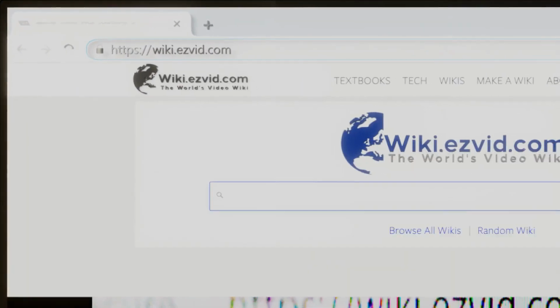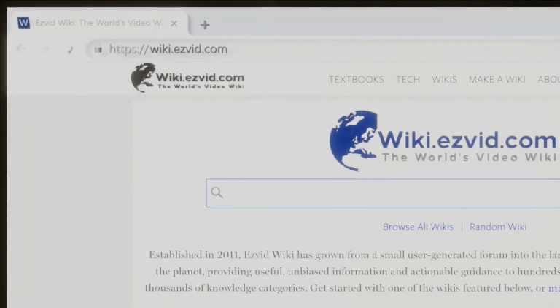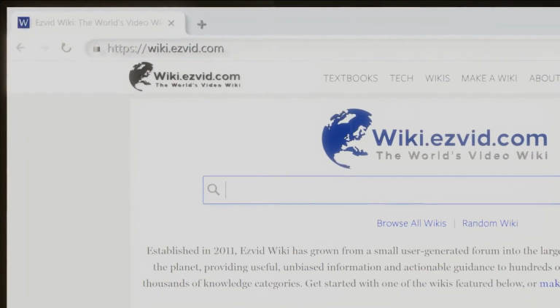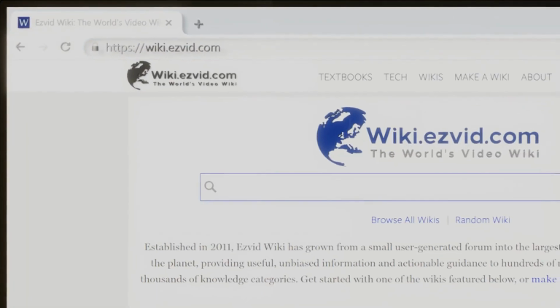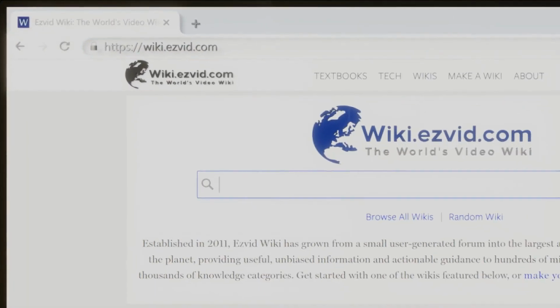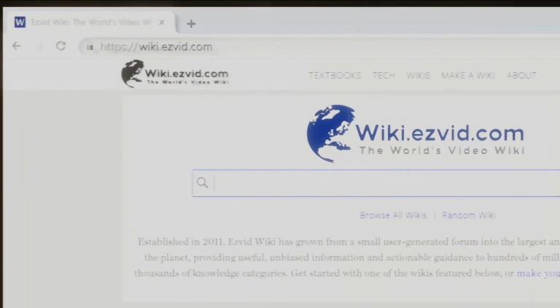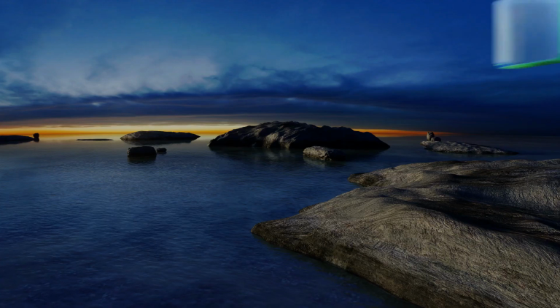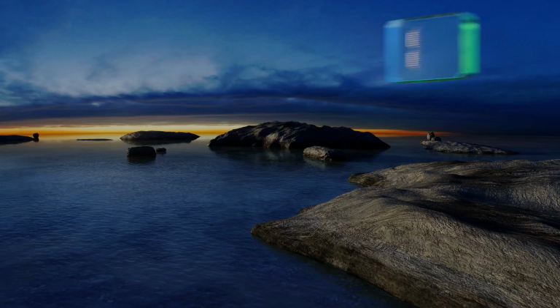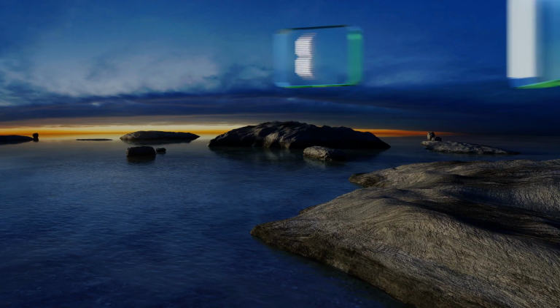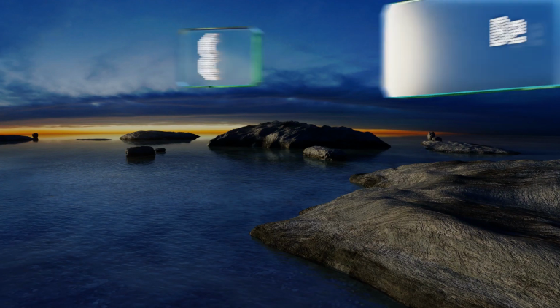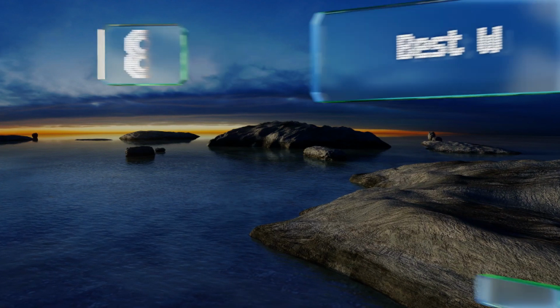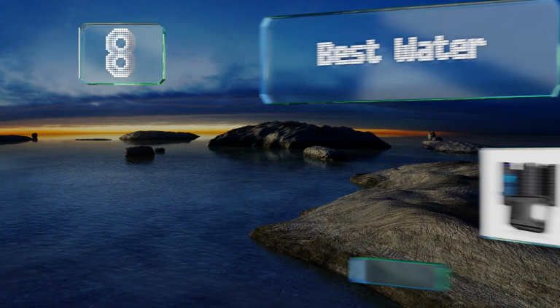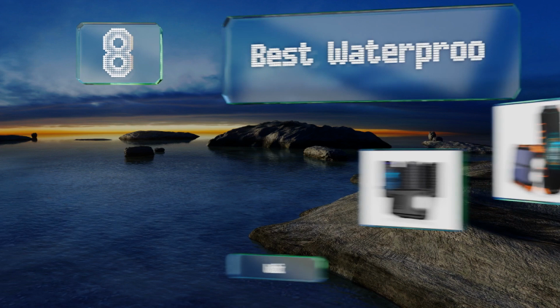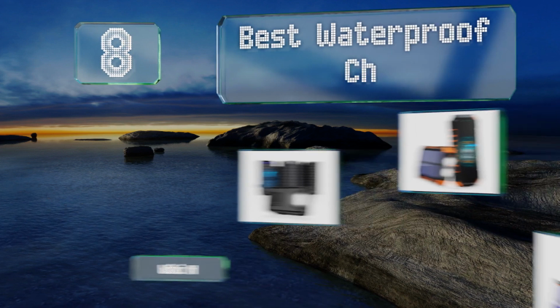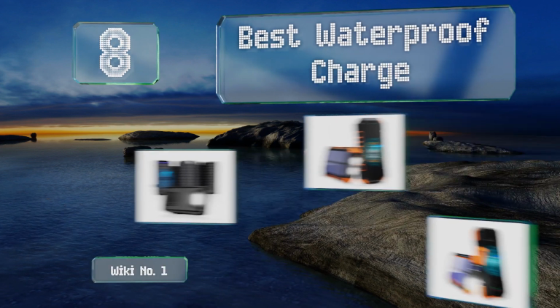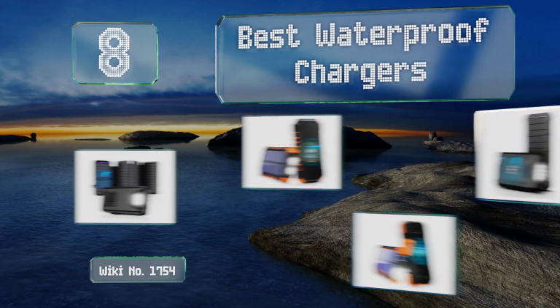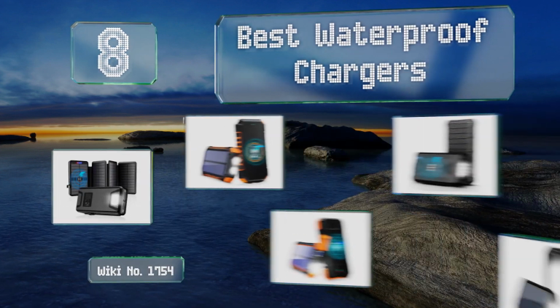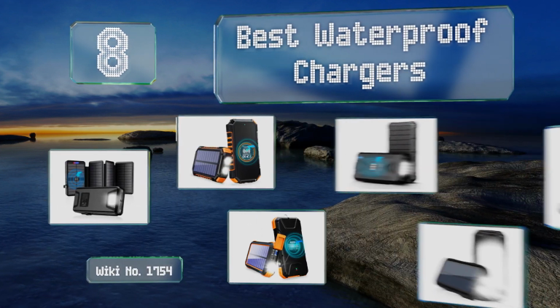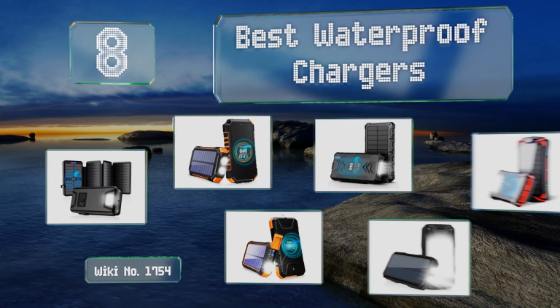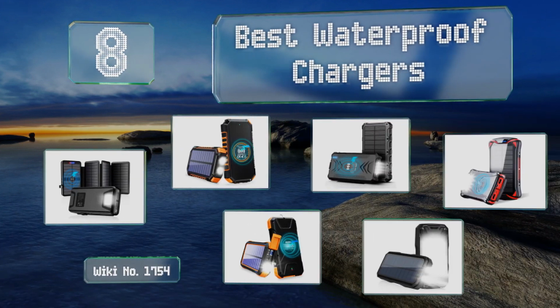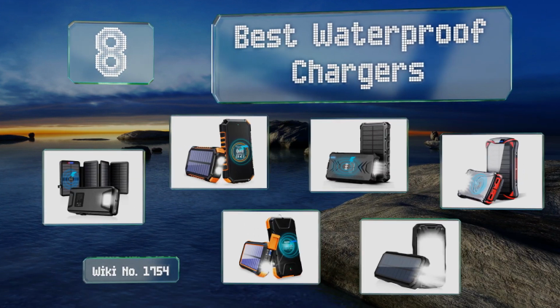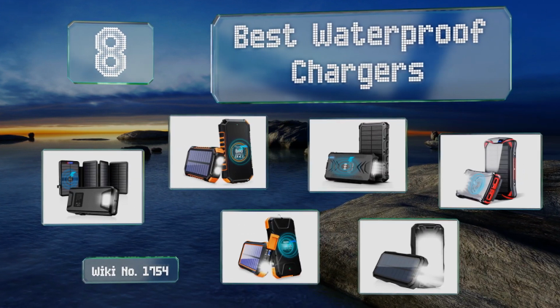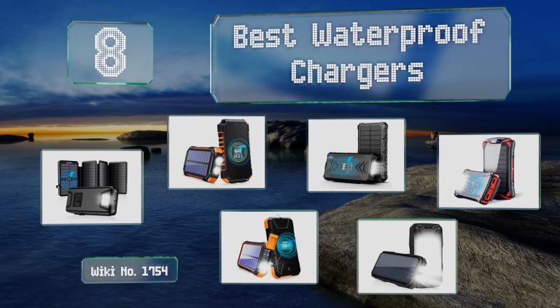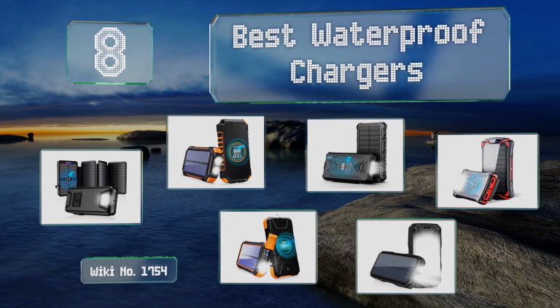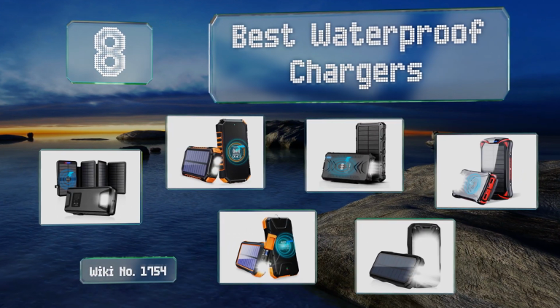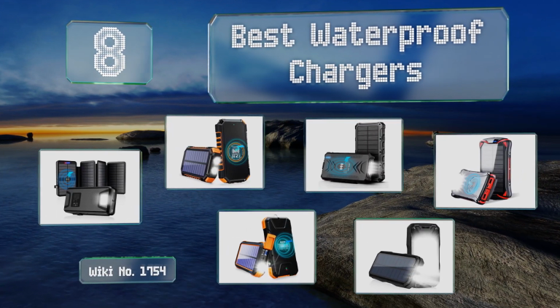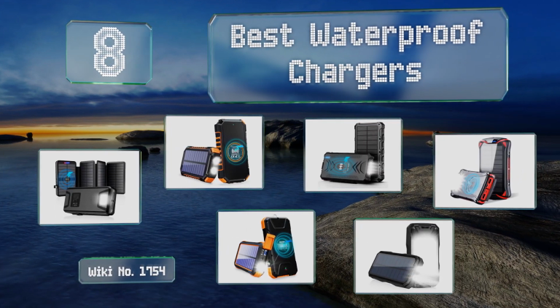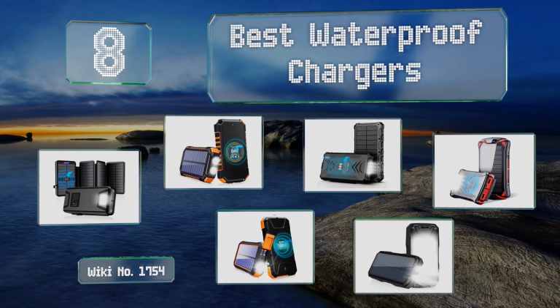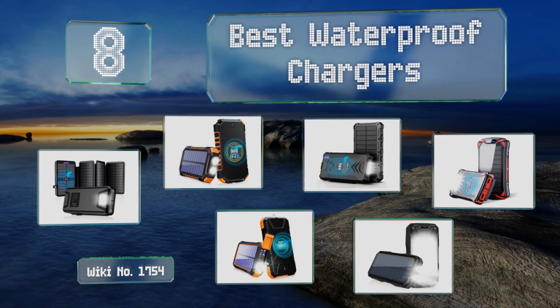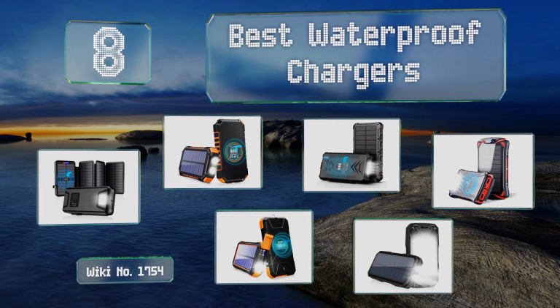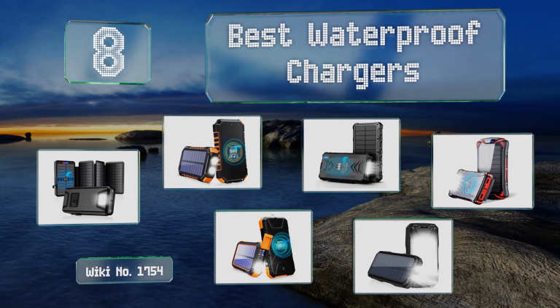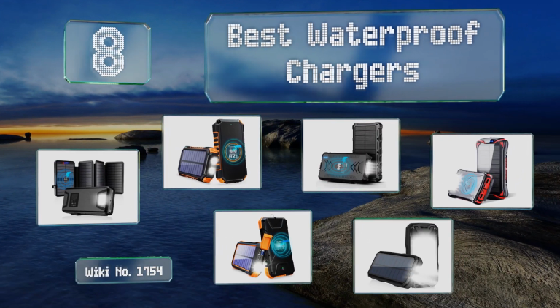EasyVid presents the eight best waterproof chargers. Let's get started with the list.